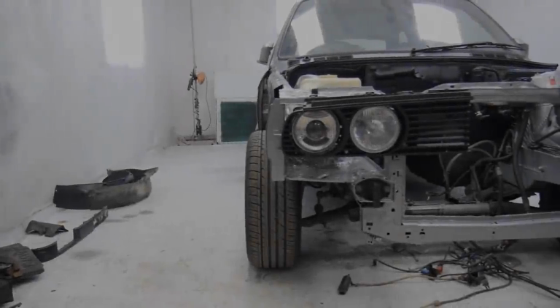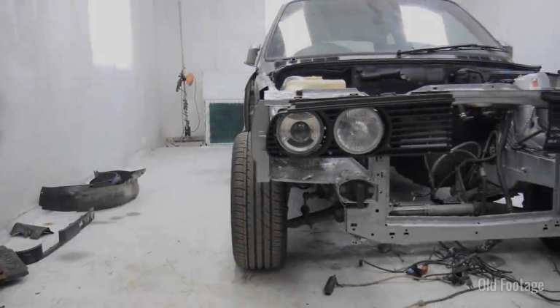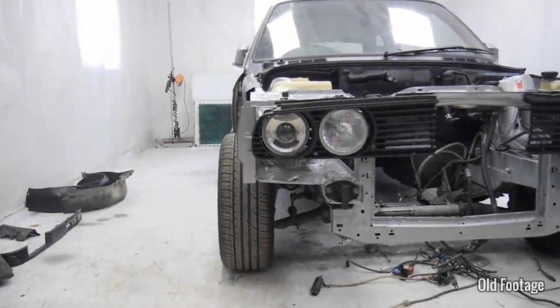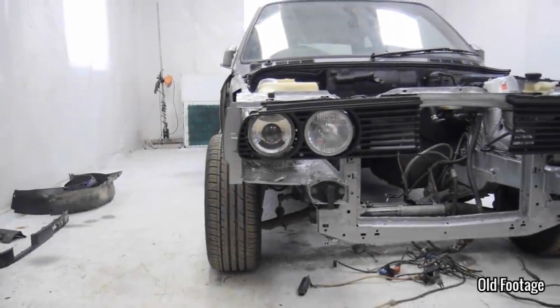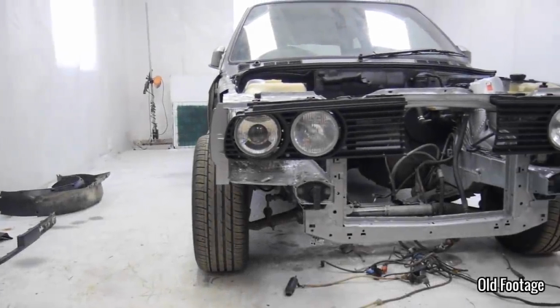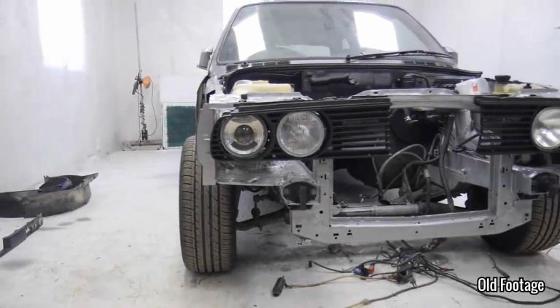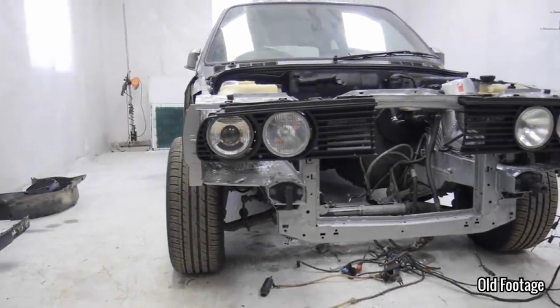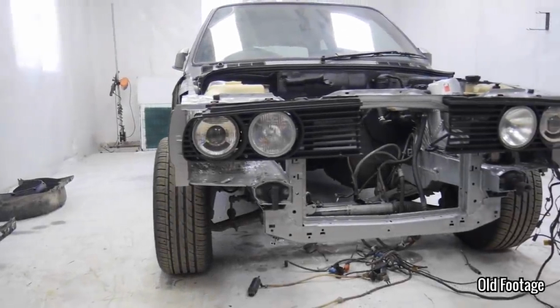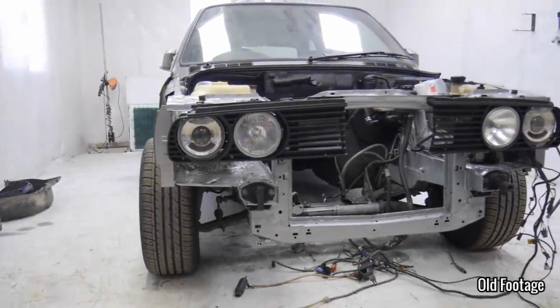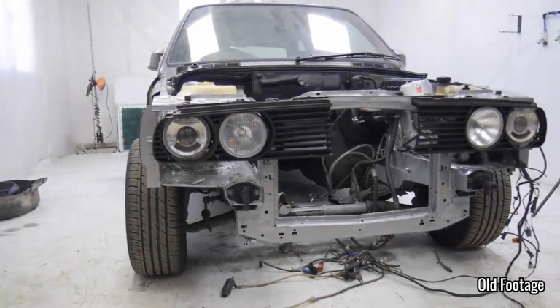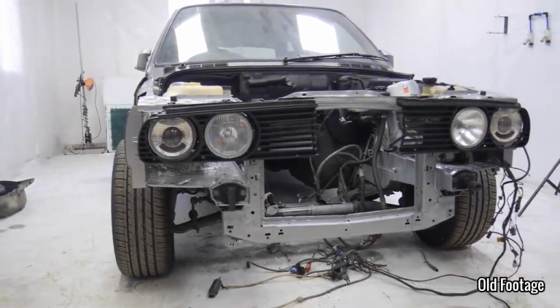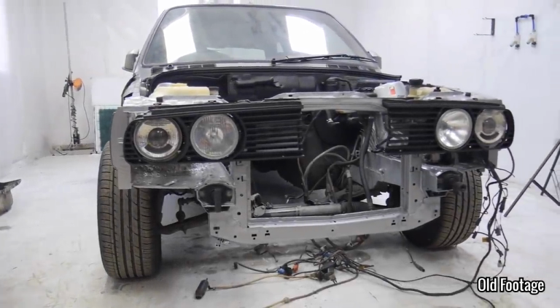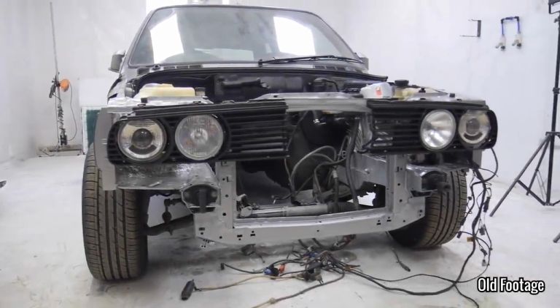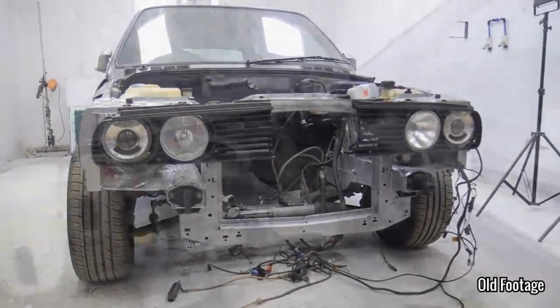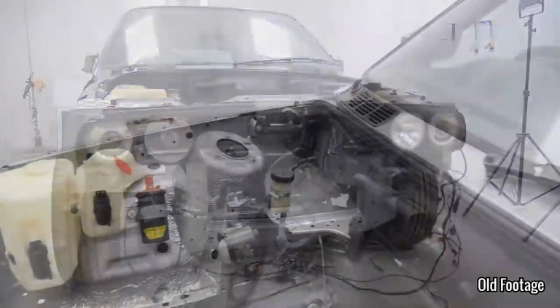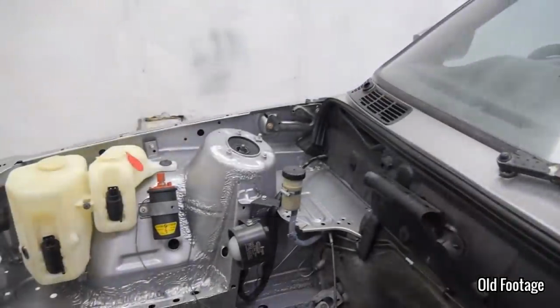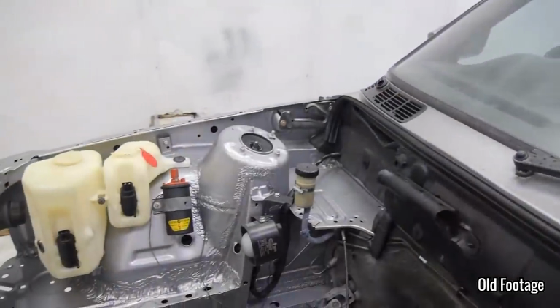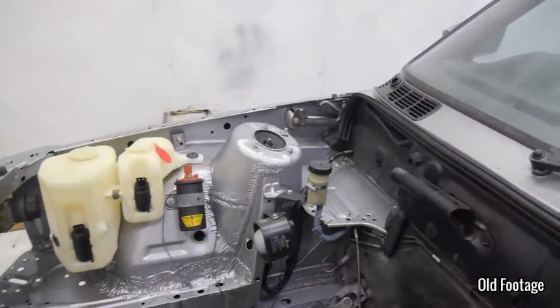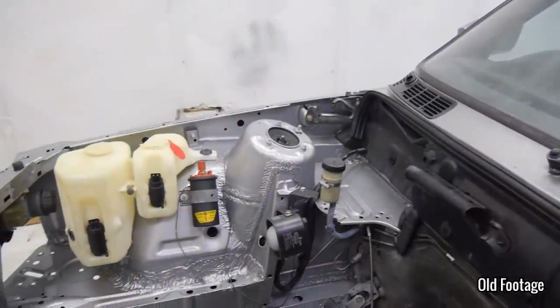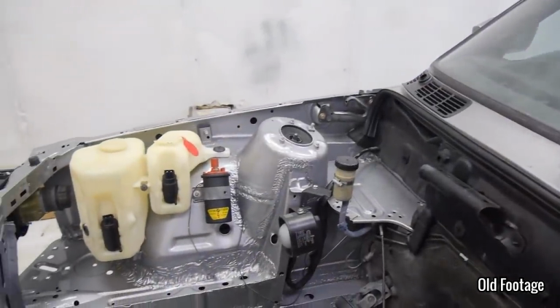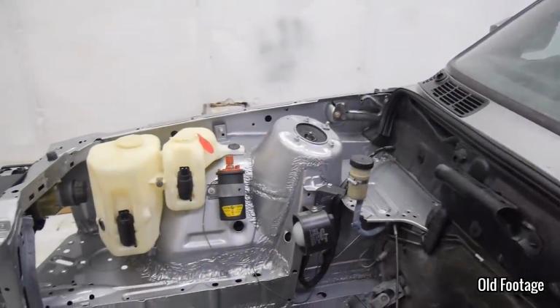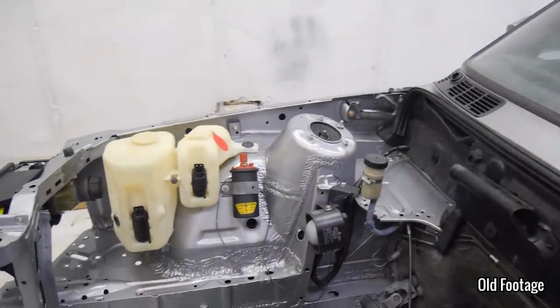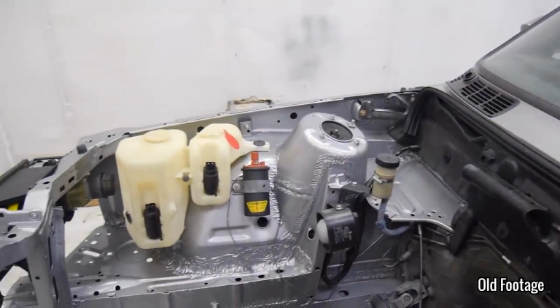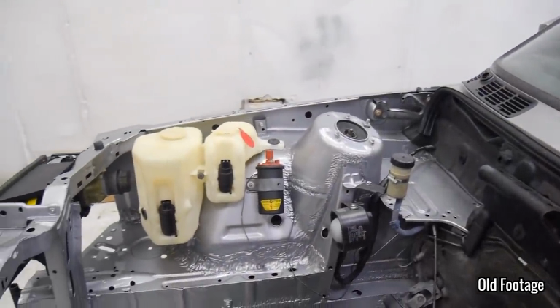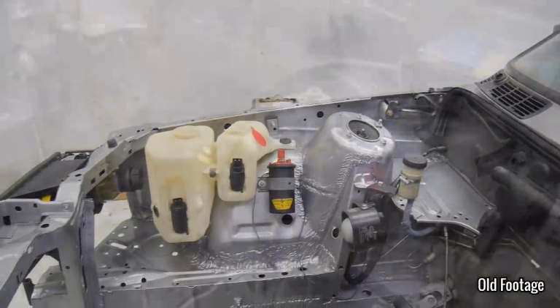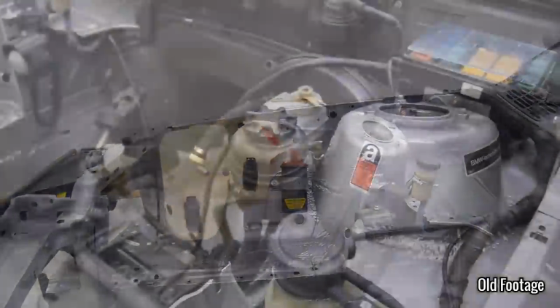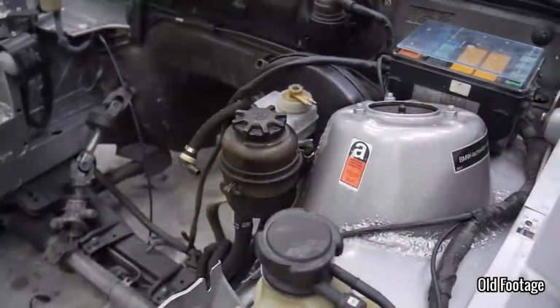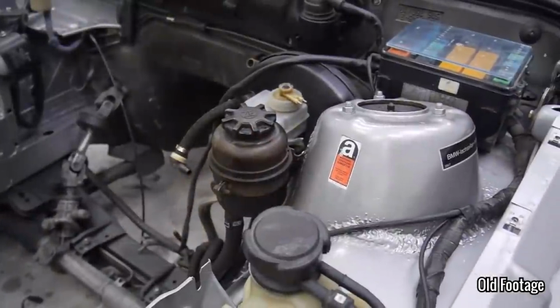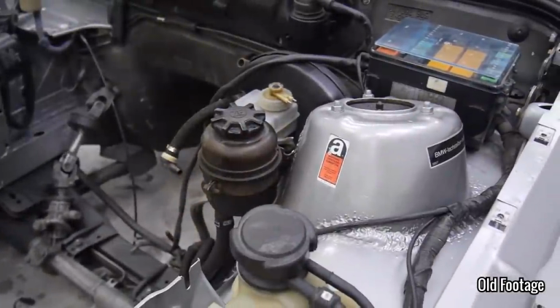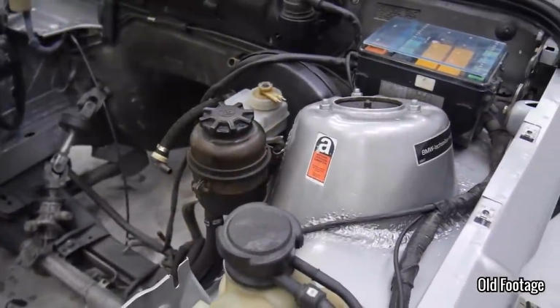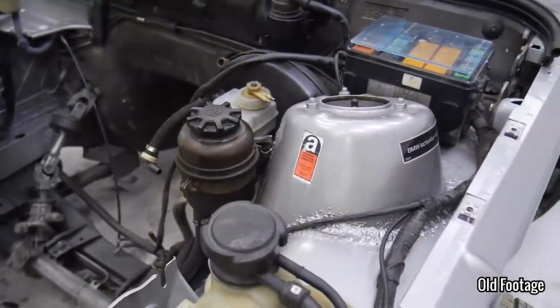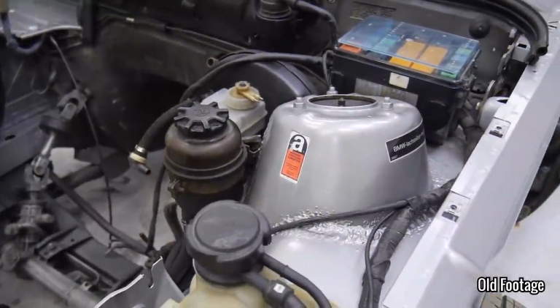In this episode of Restore It, I finally show you what happened with the touring and why it's taken me so long to get this episode out.